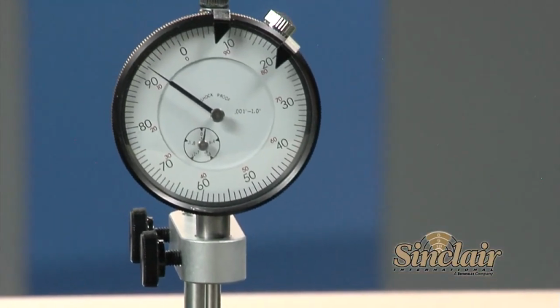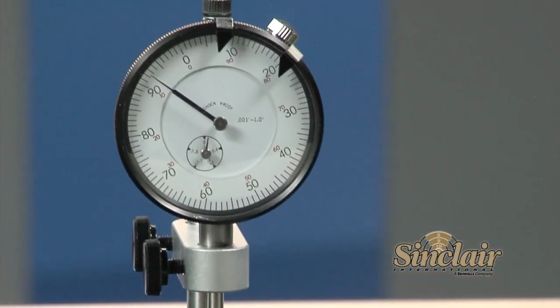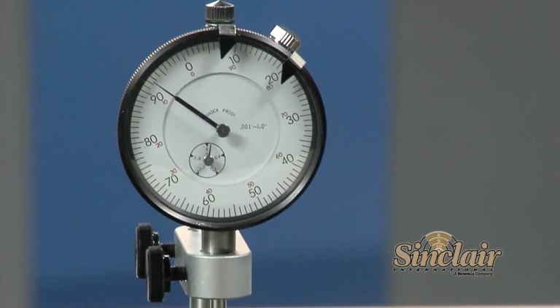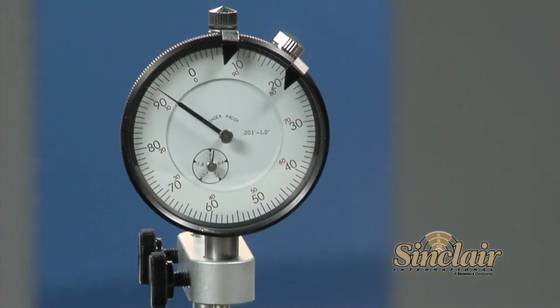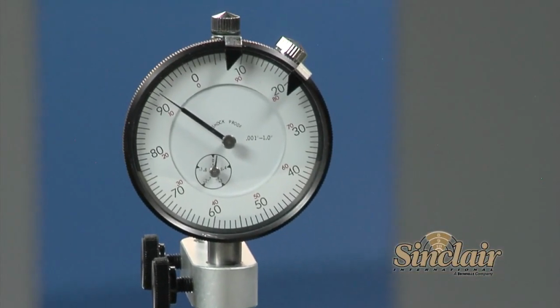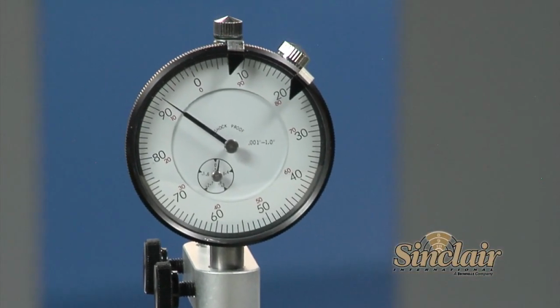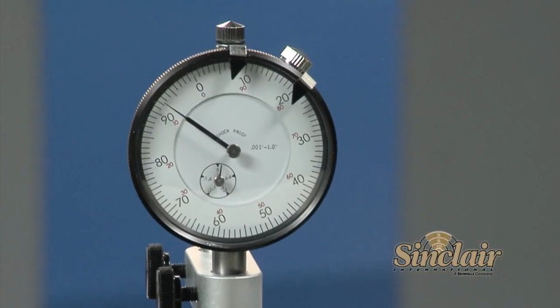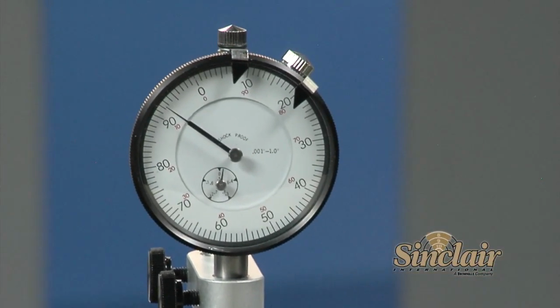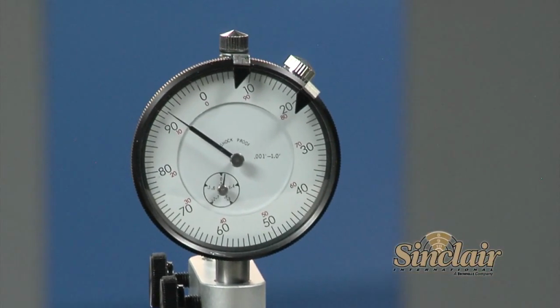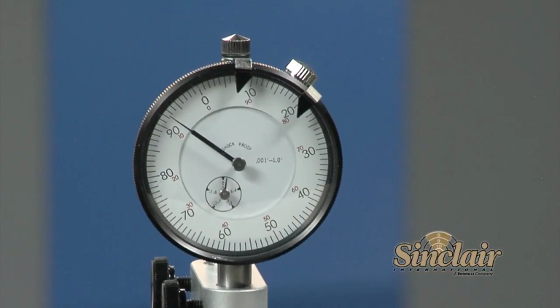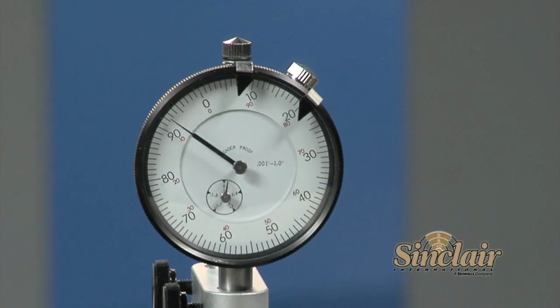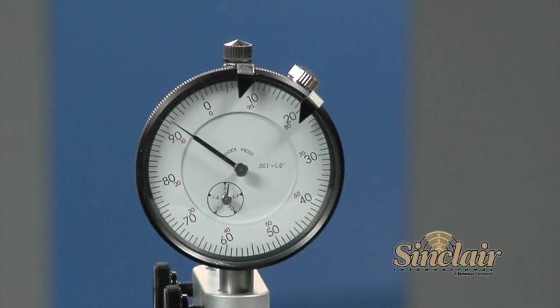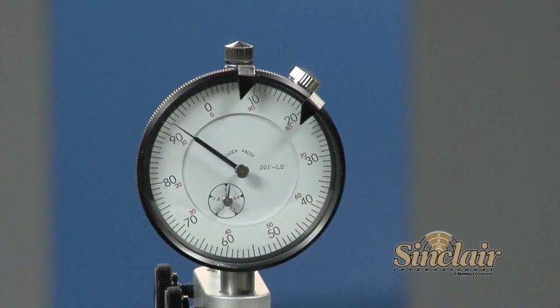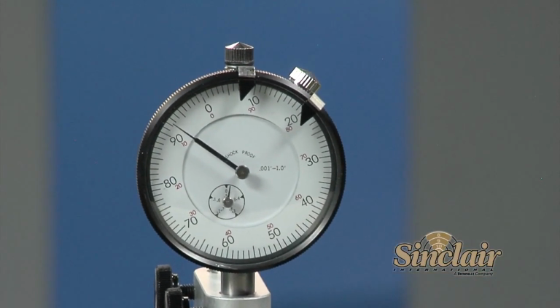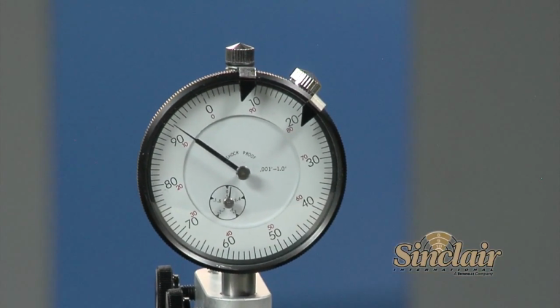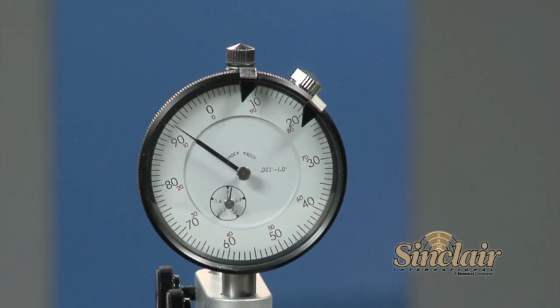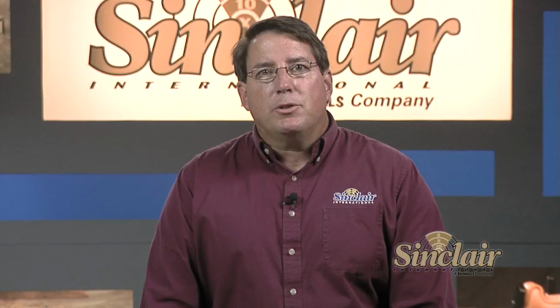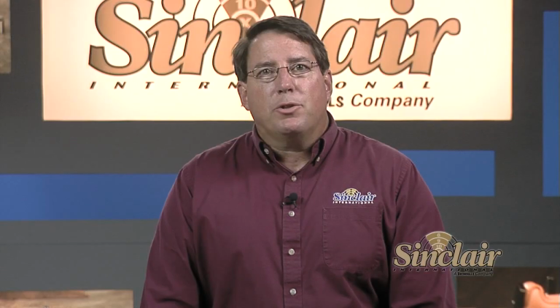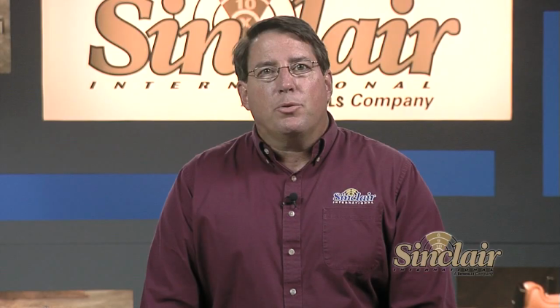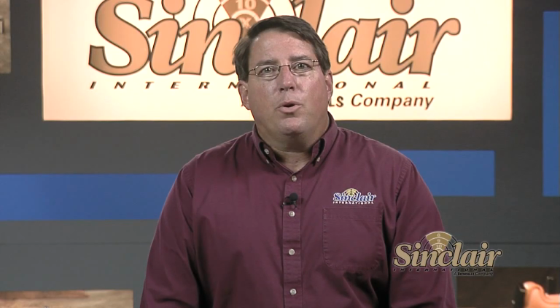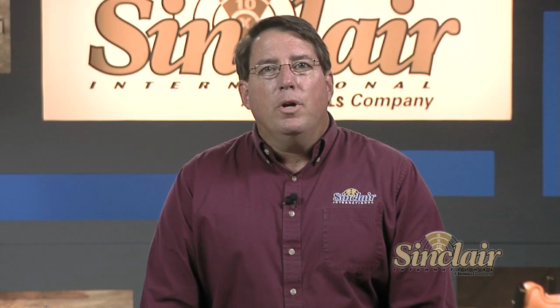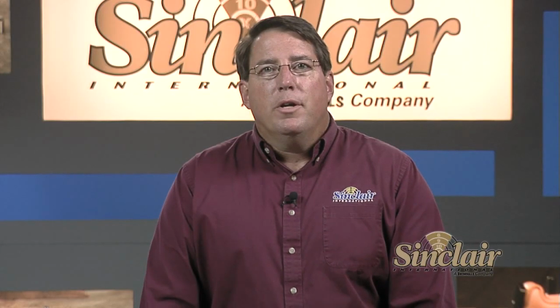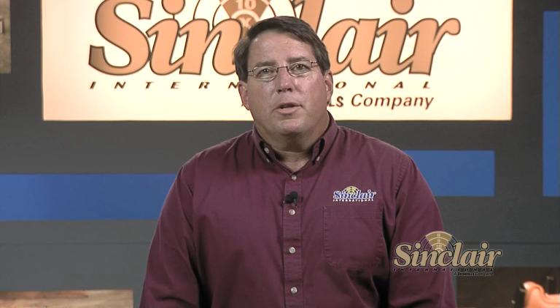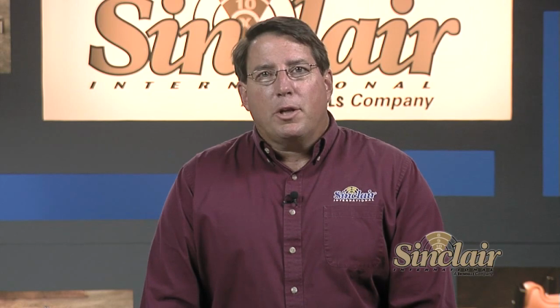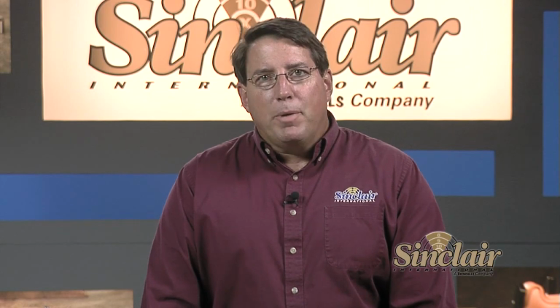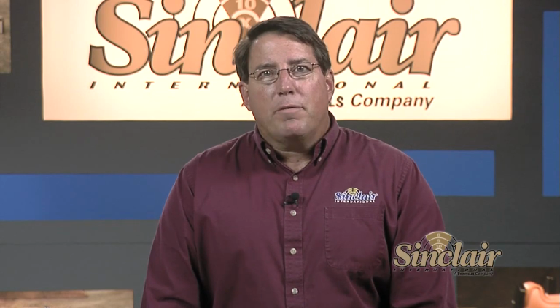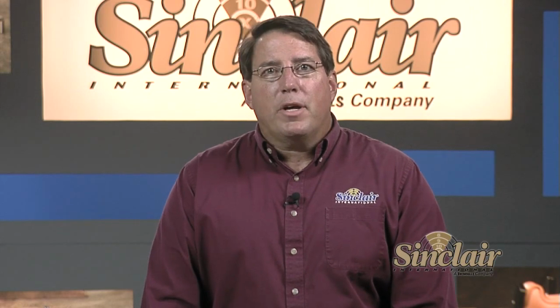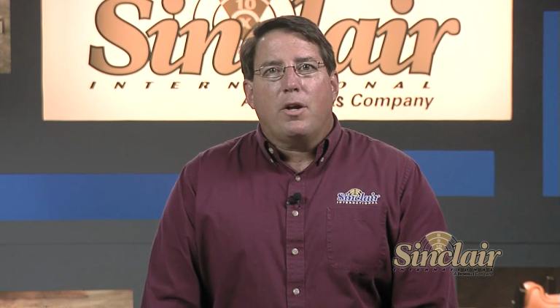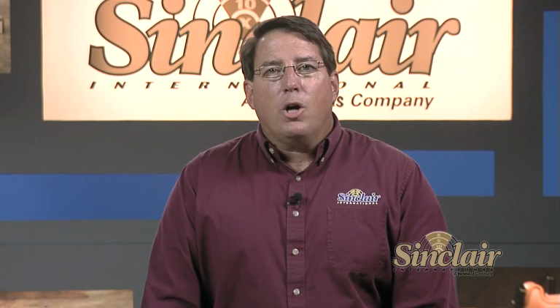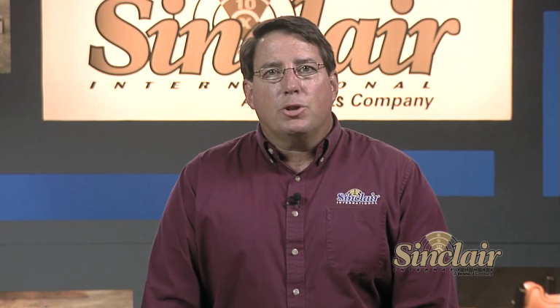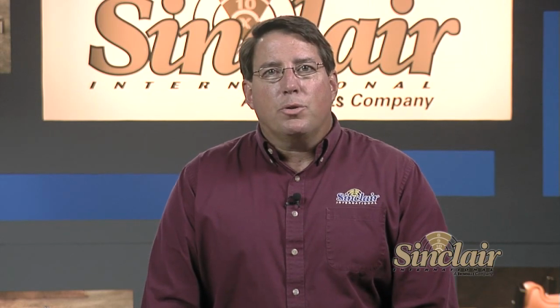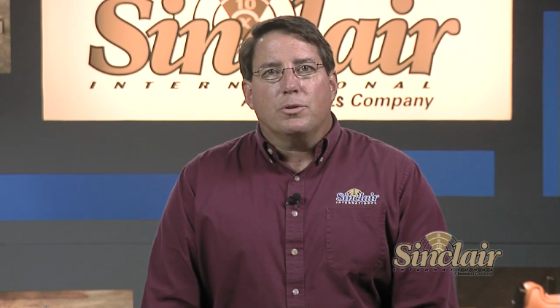The Sinclair concentricity gauge is a precision measuring tool that can benefit all shooters.